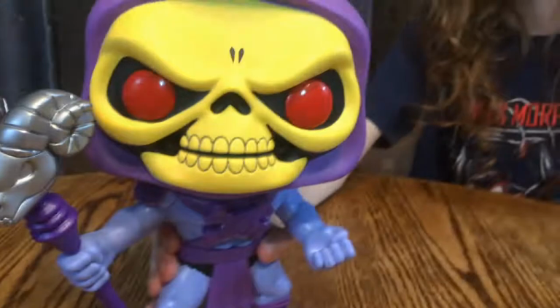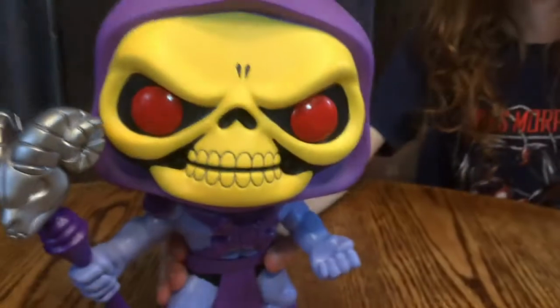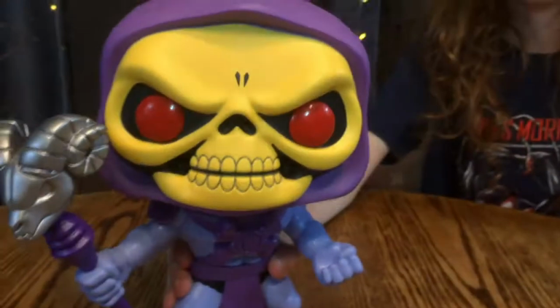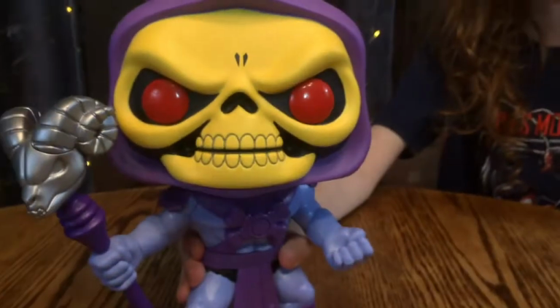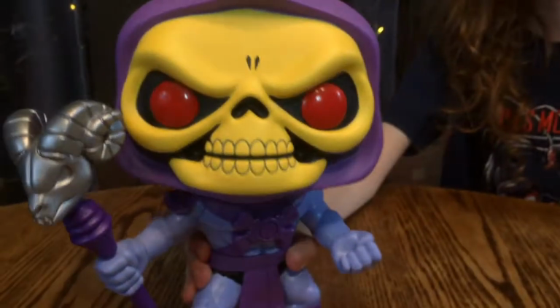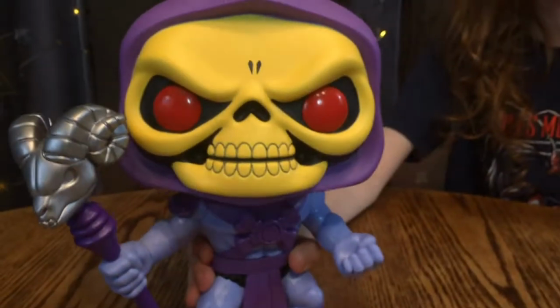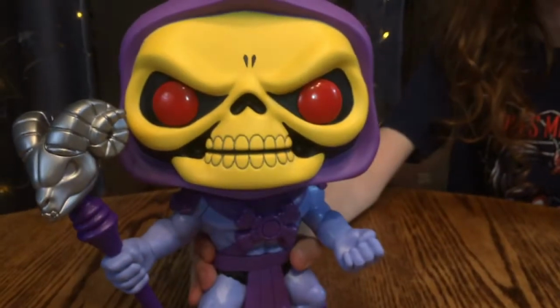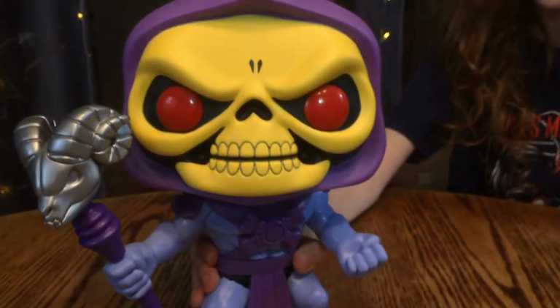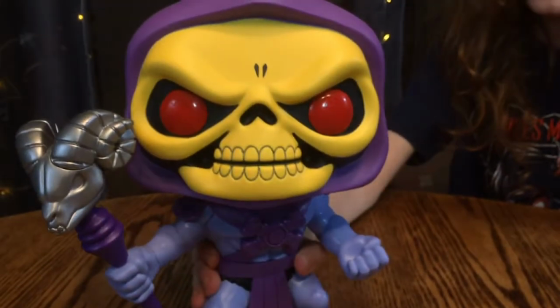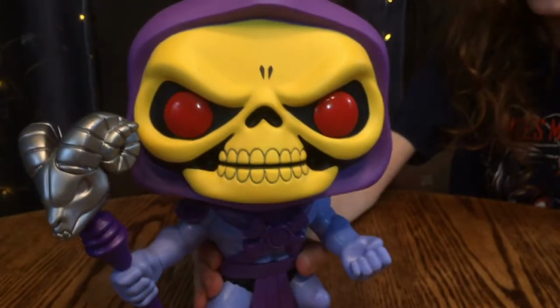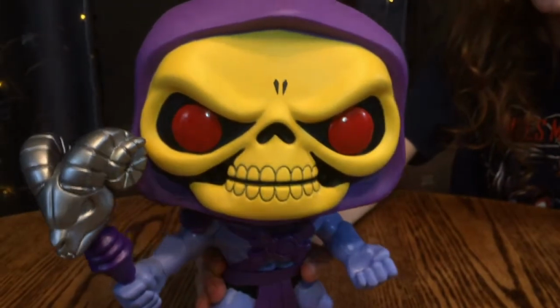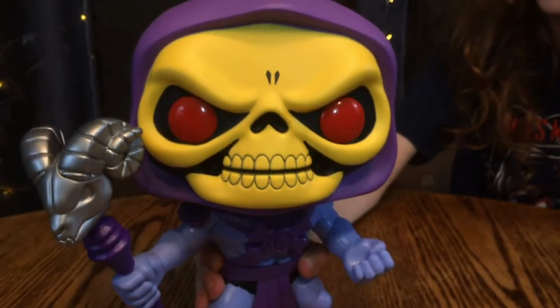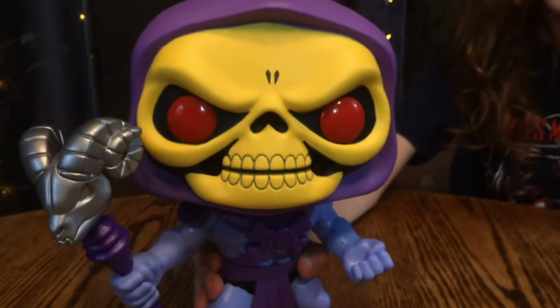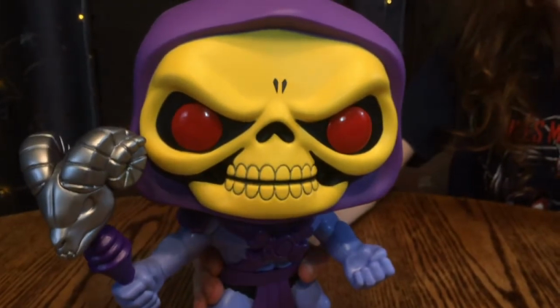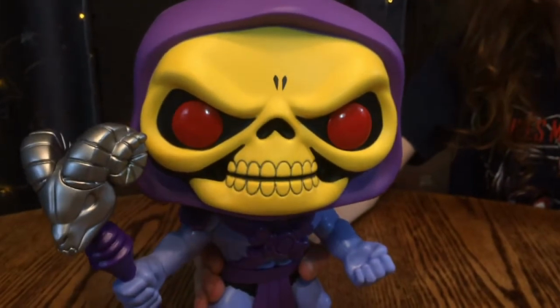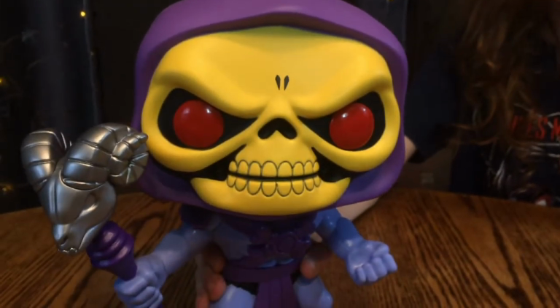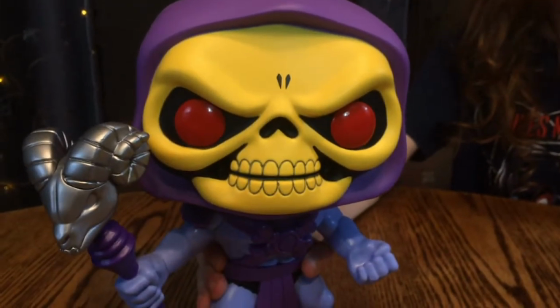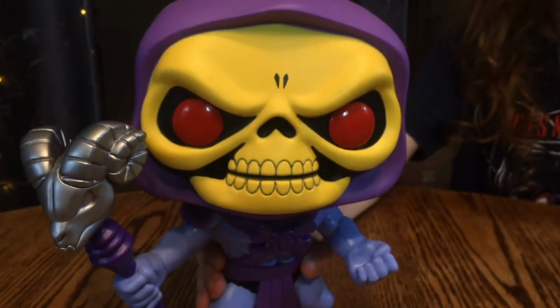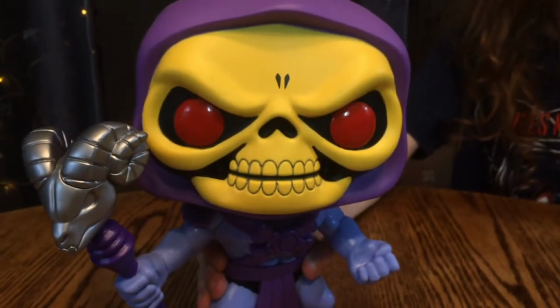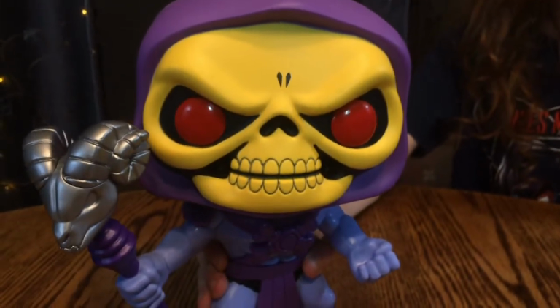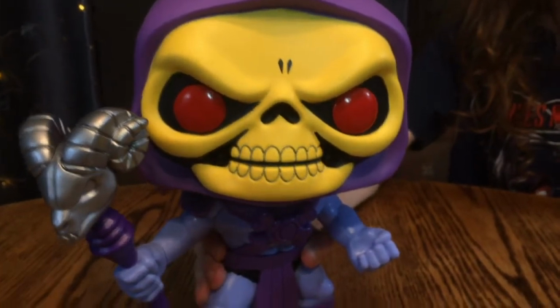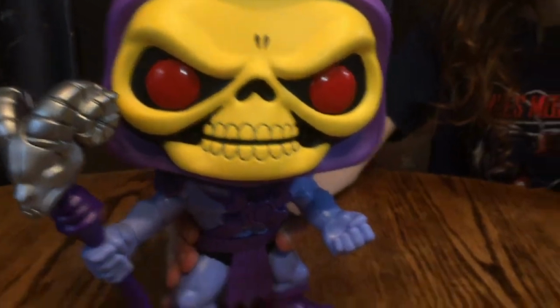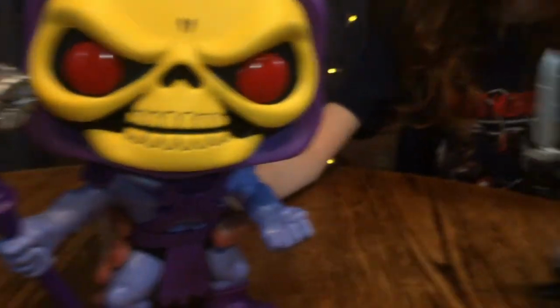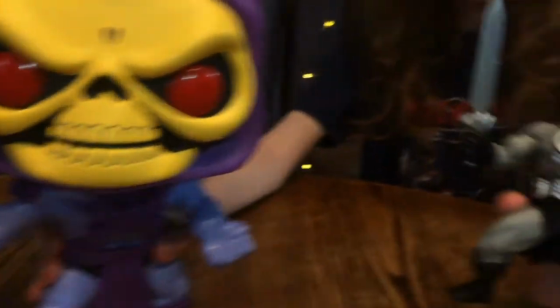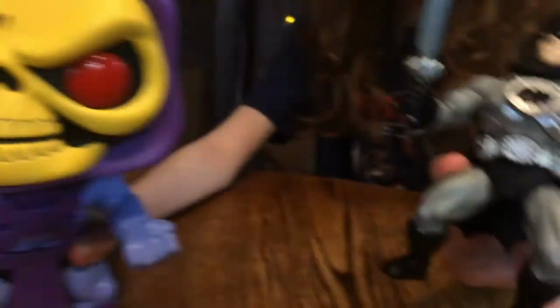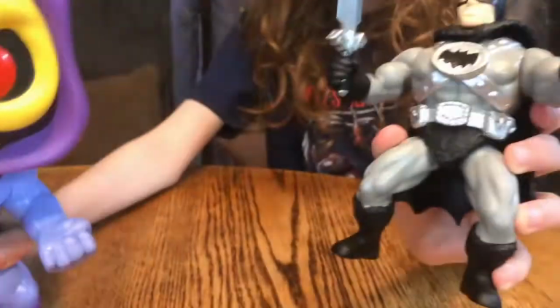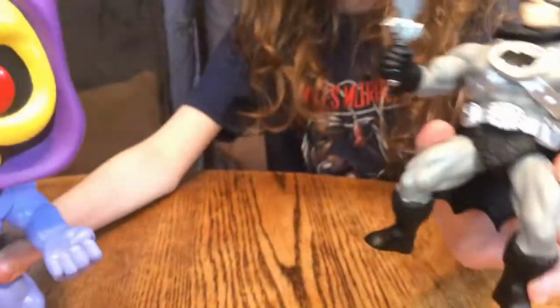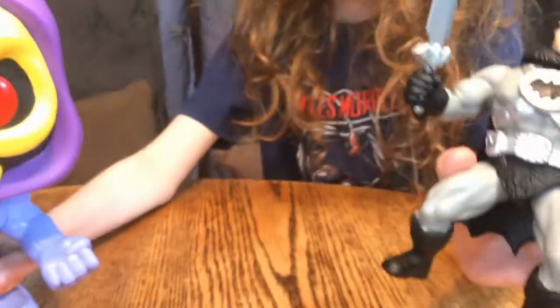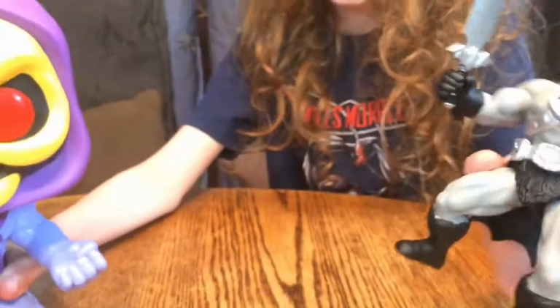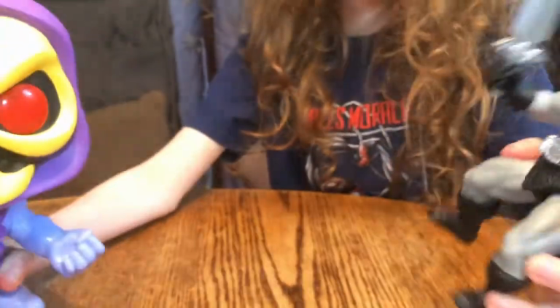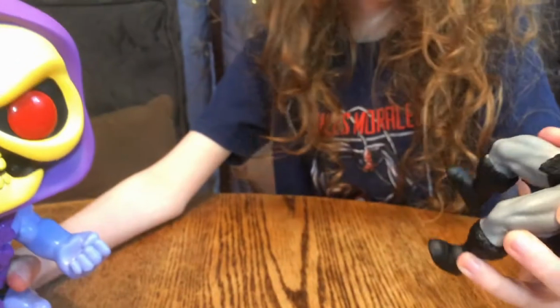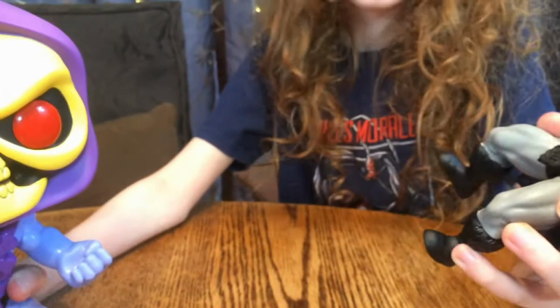Nya-ha-ha! Now in this time, no one can stop me! Not so fast, fiends!